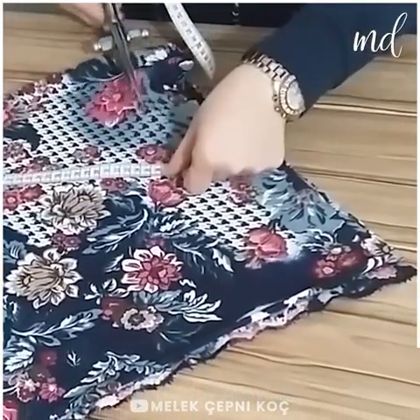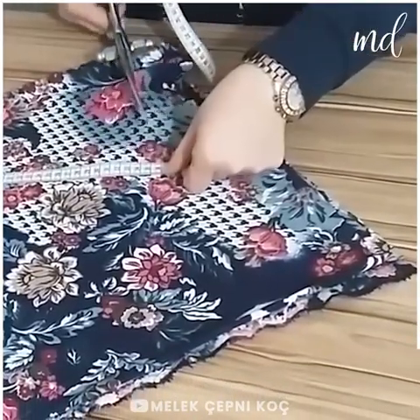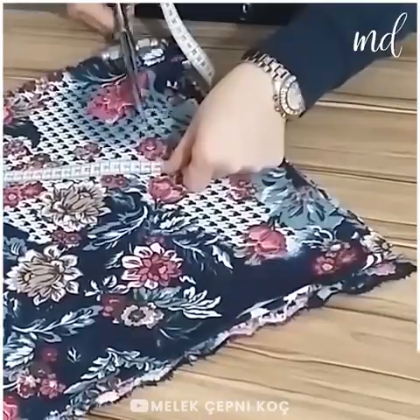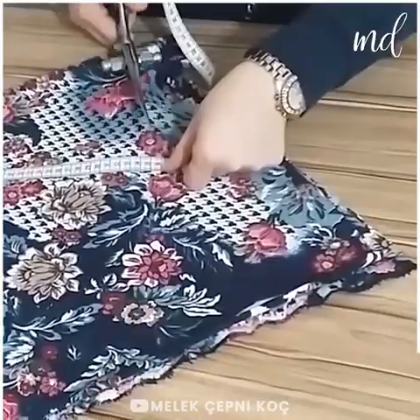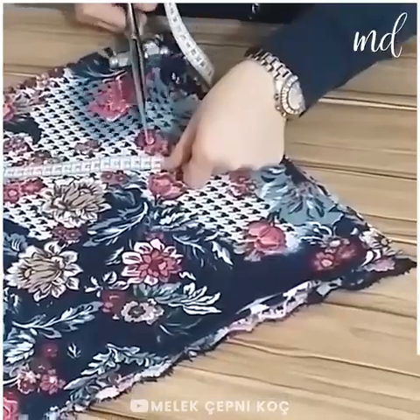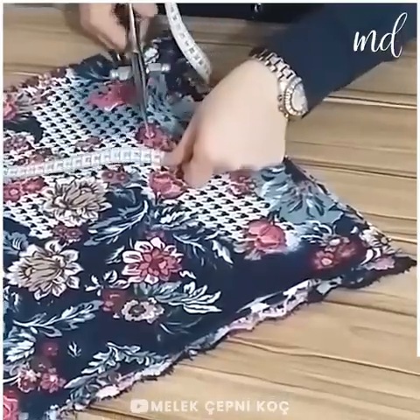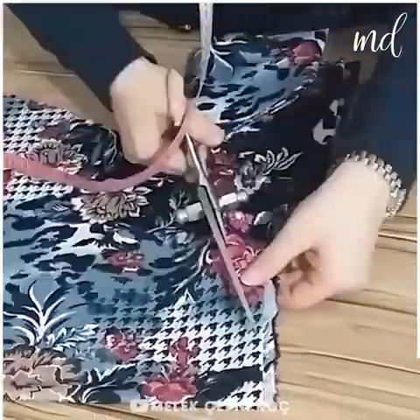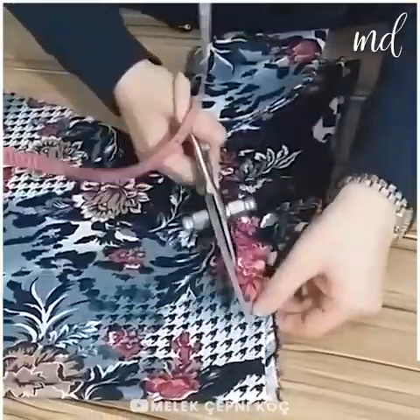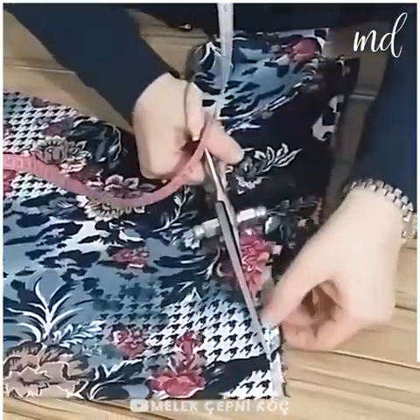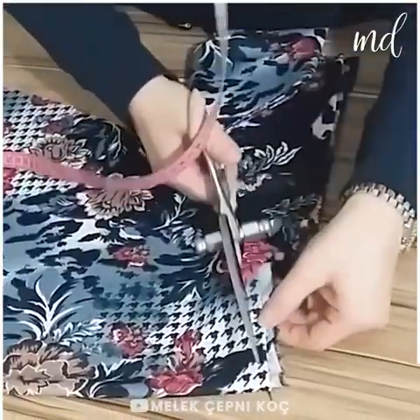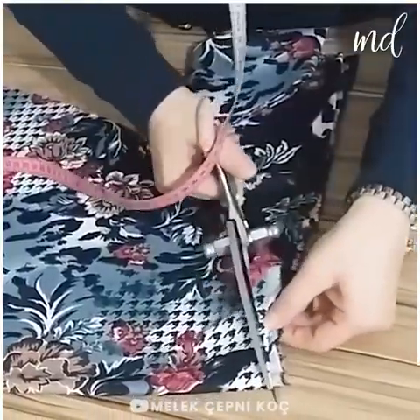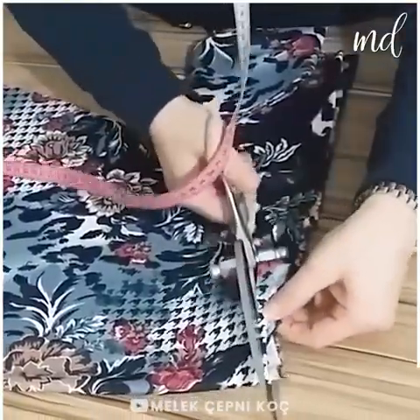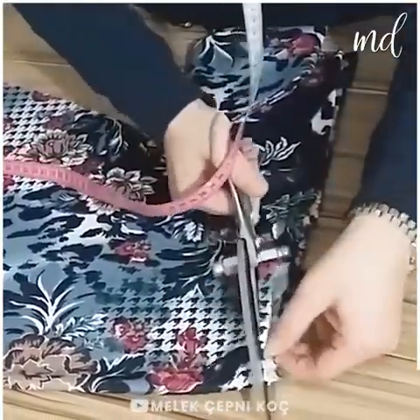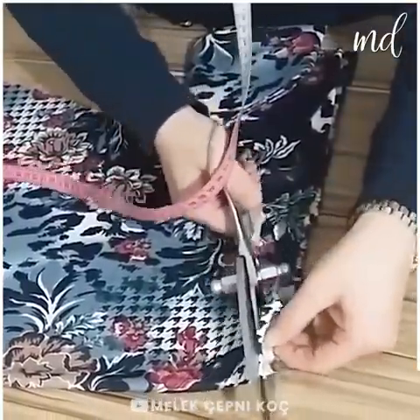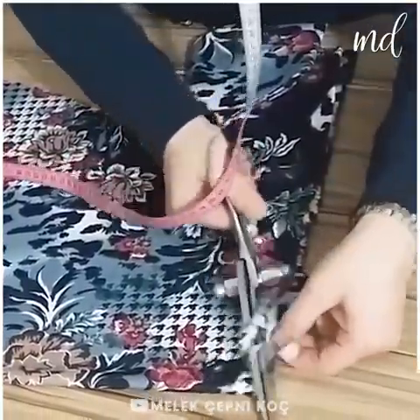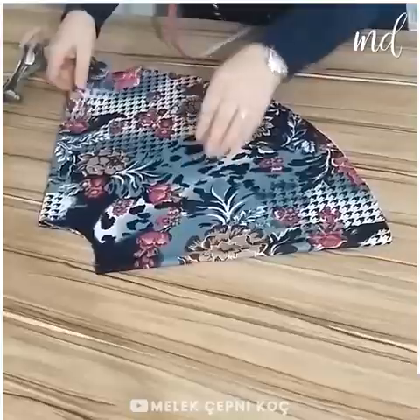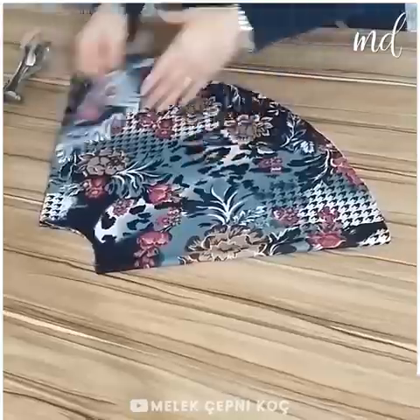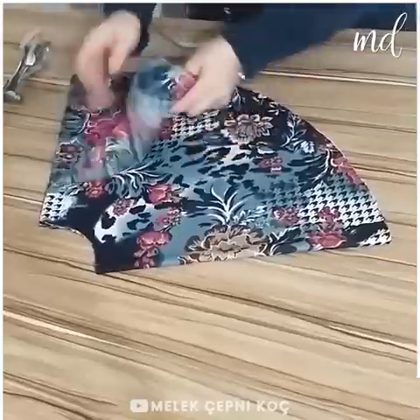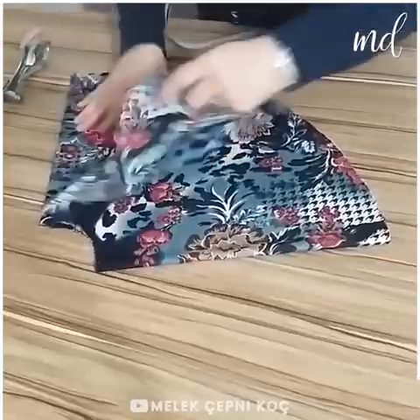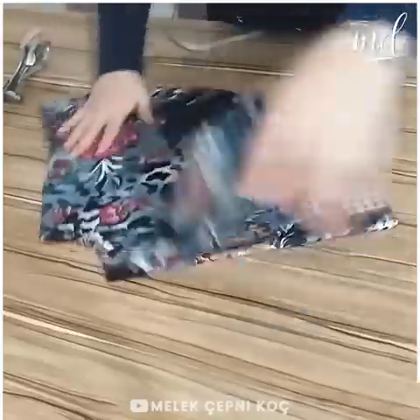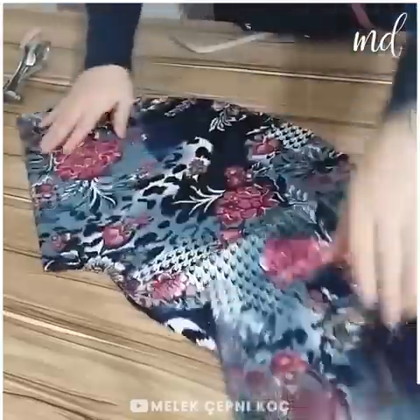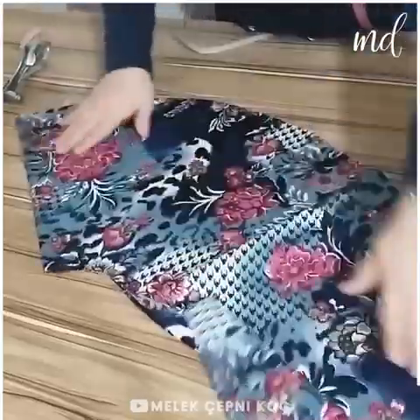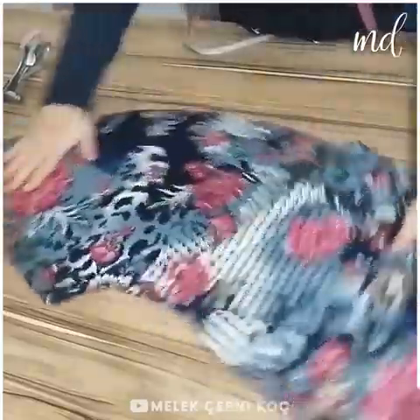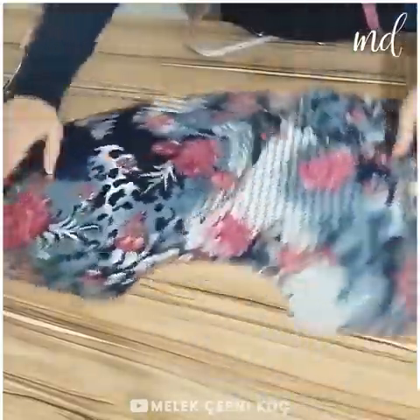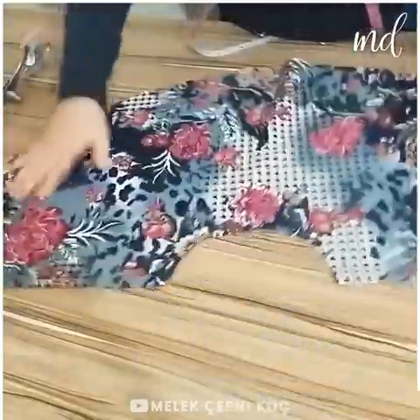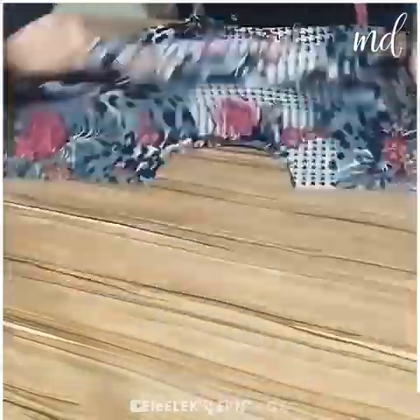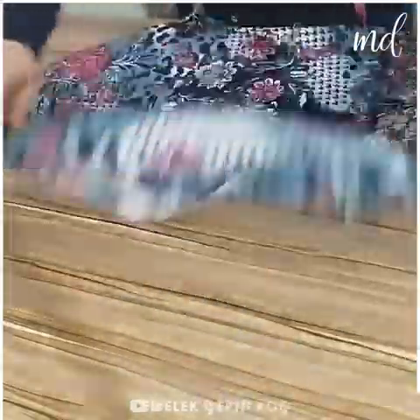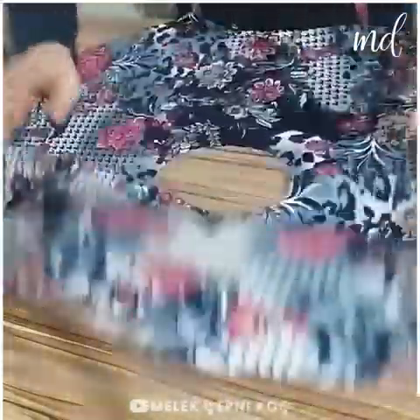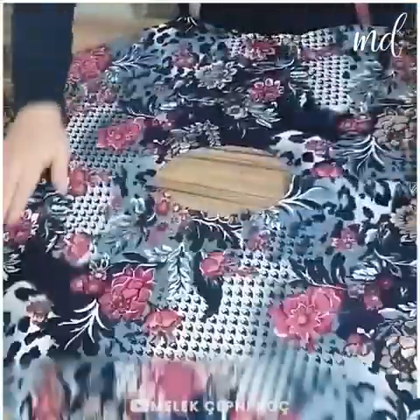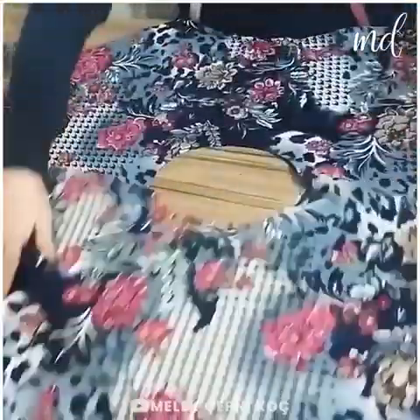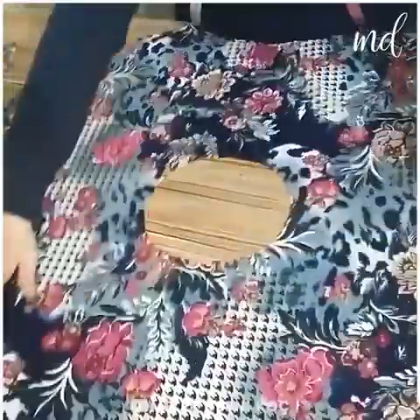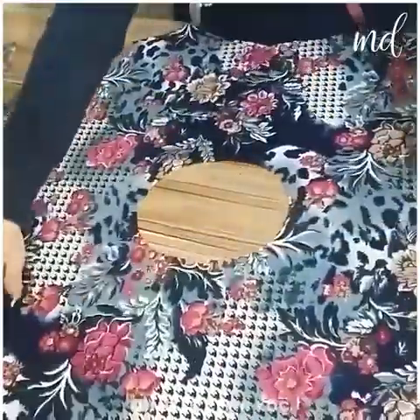You'll need fabric, scissors, measuring tape, a tailor's chalk, a sewing machine, and more!